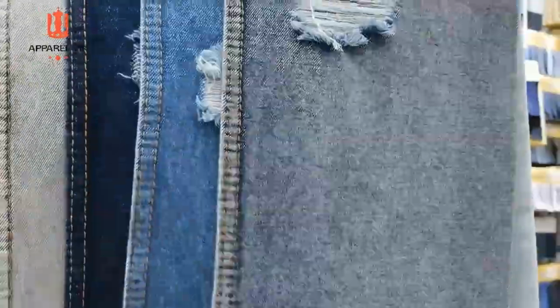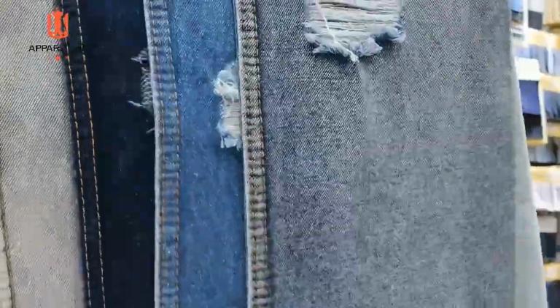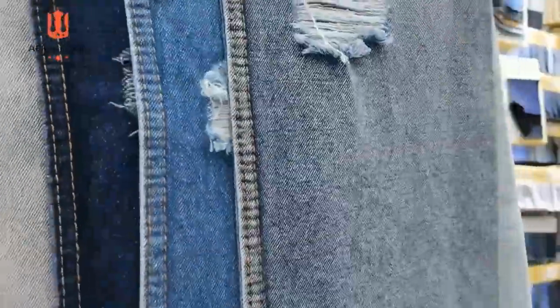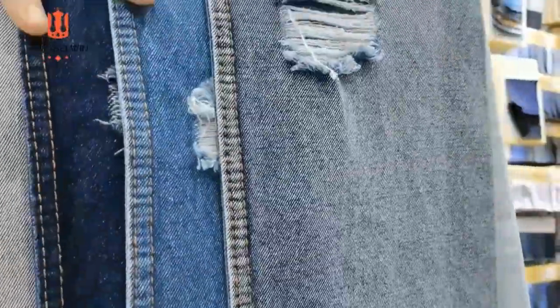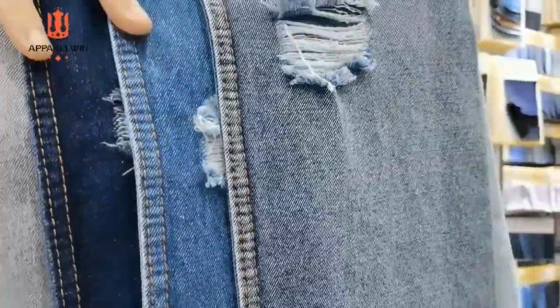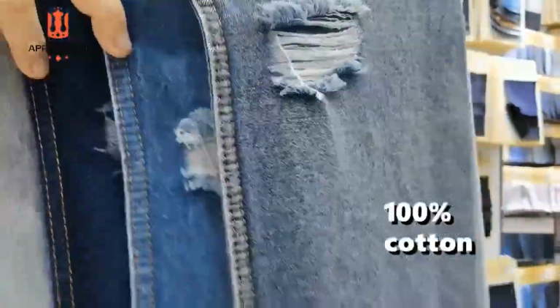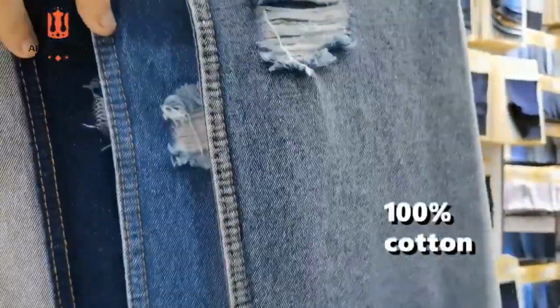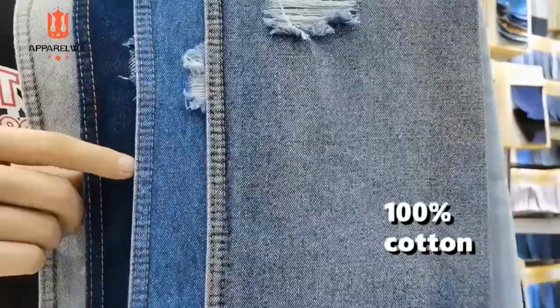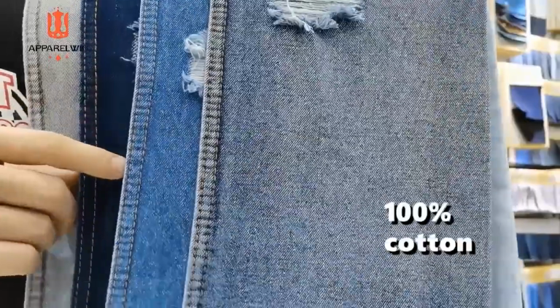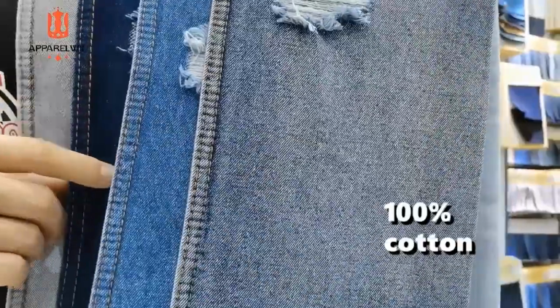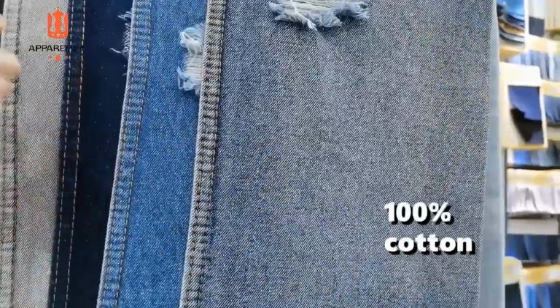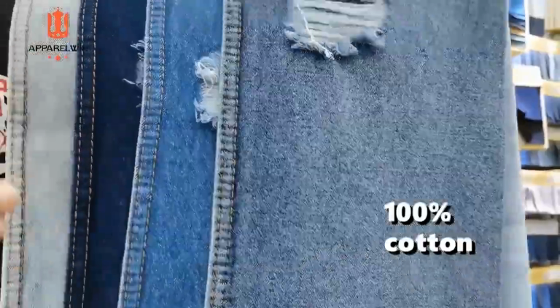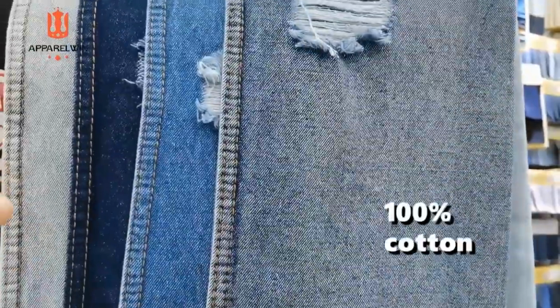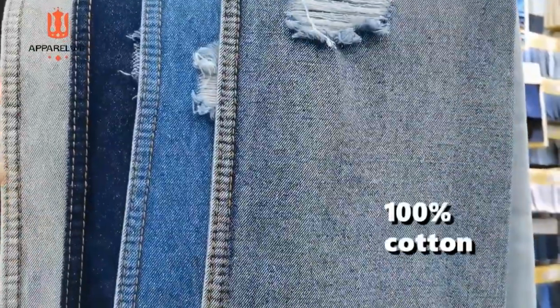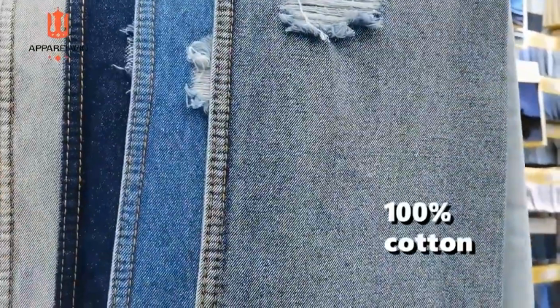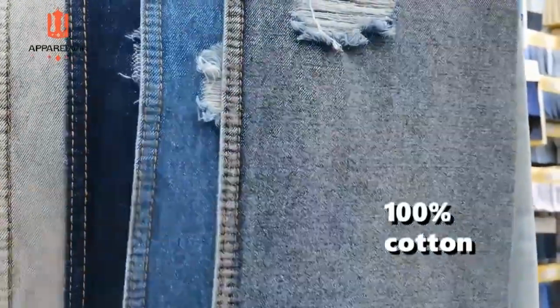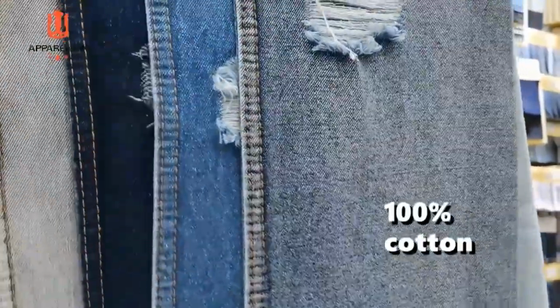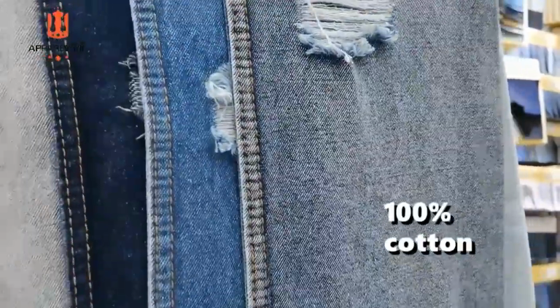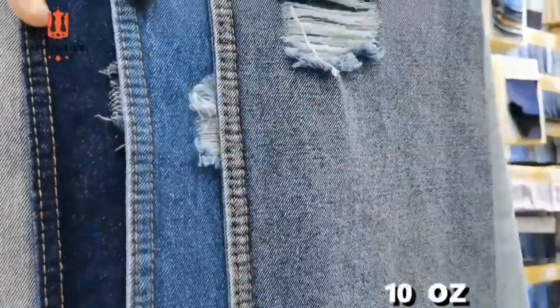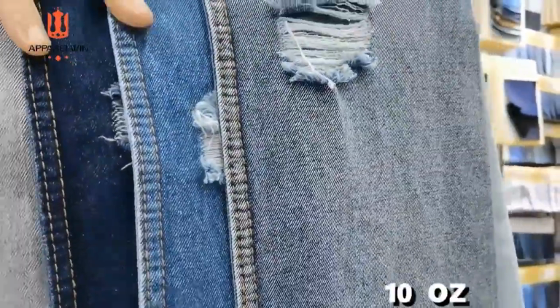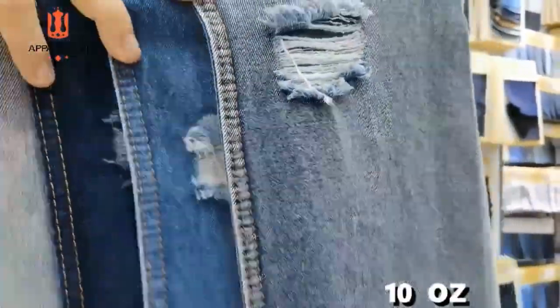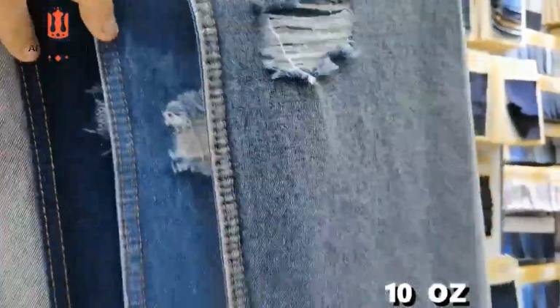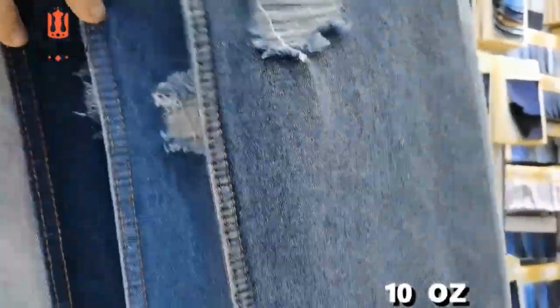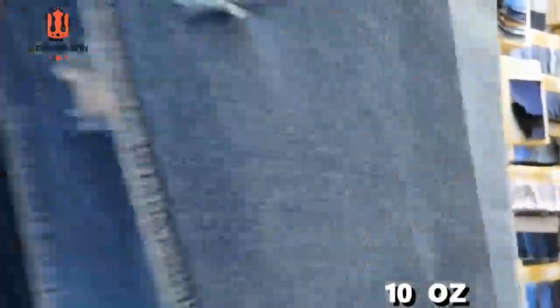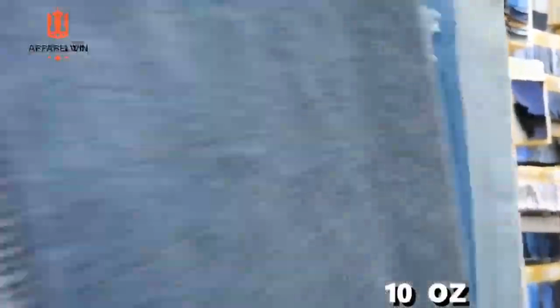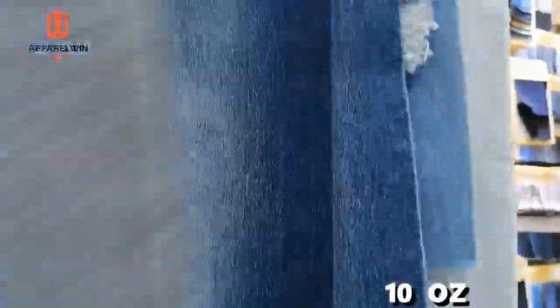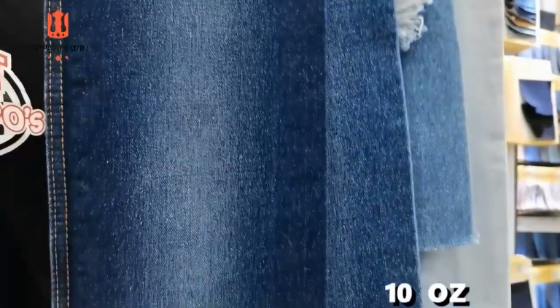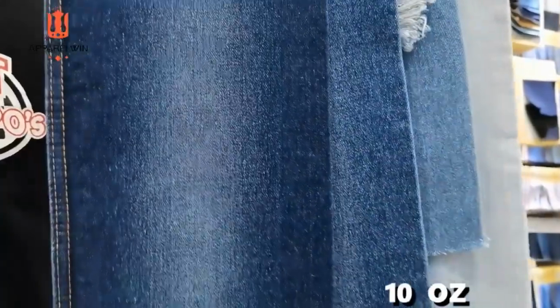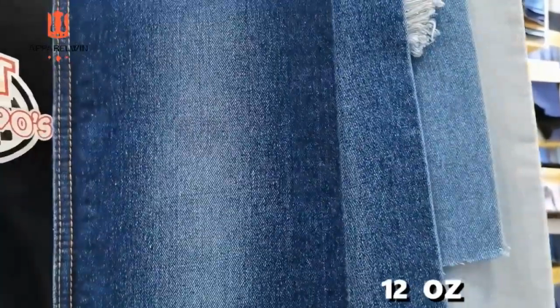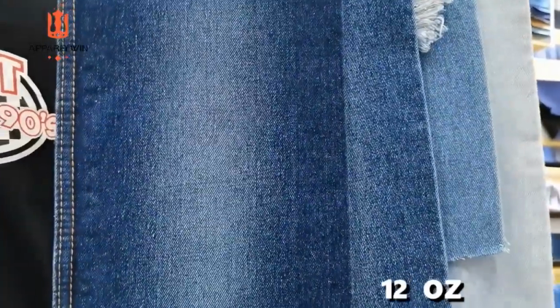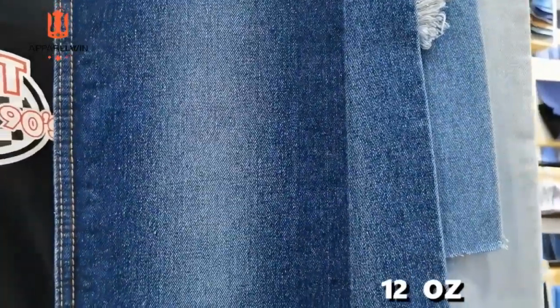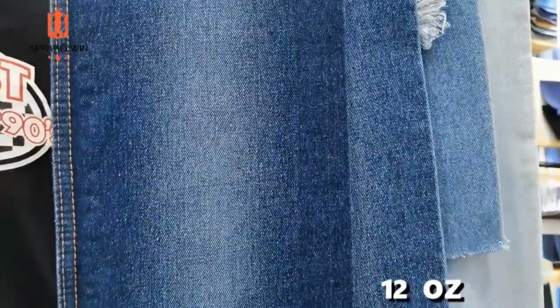This one is 100% cotton. This one is 10-ounce weight and this one is 12-ounce weight.